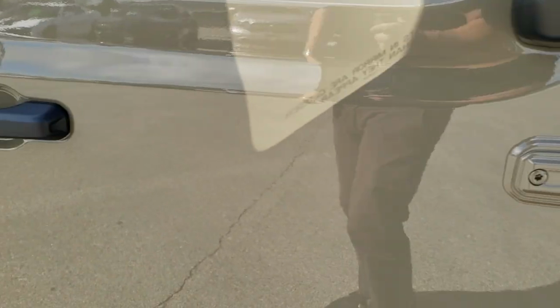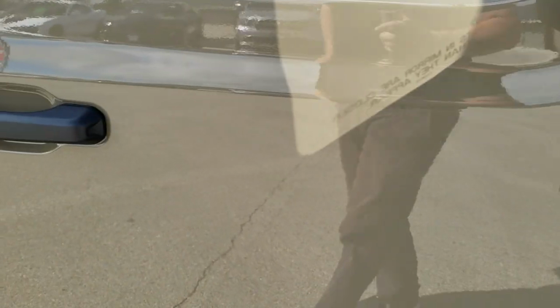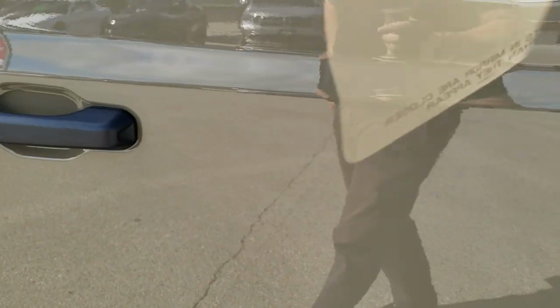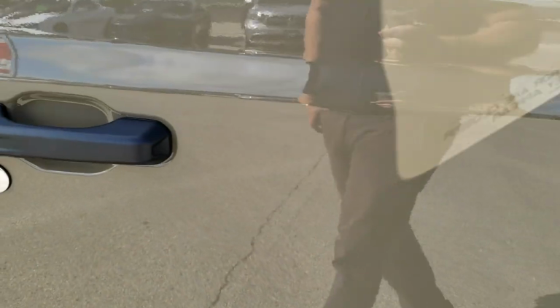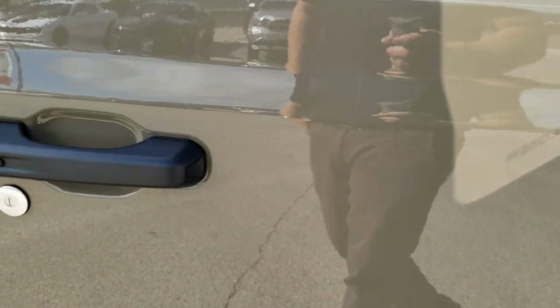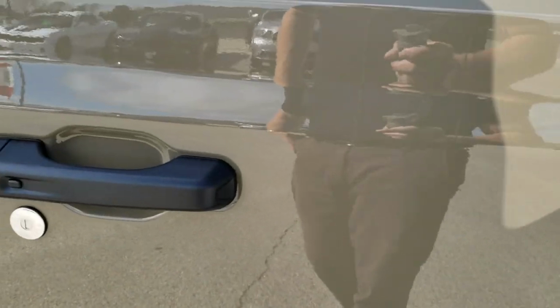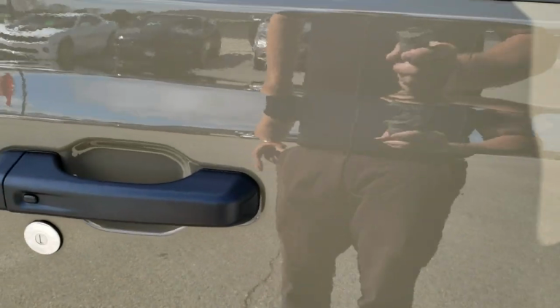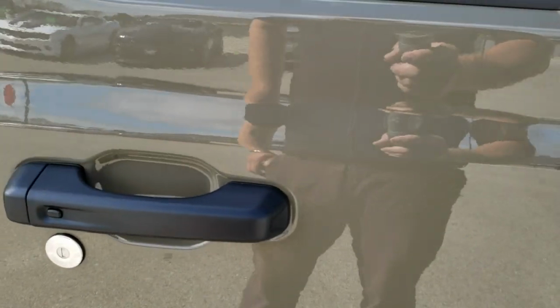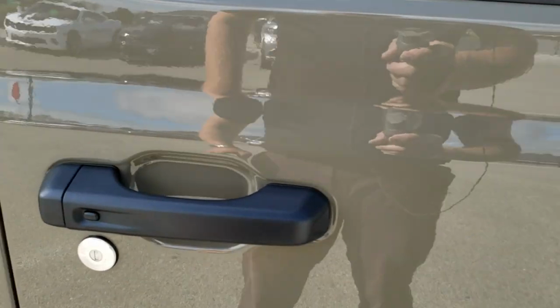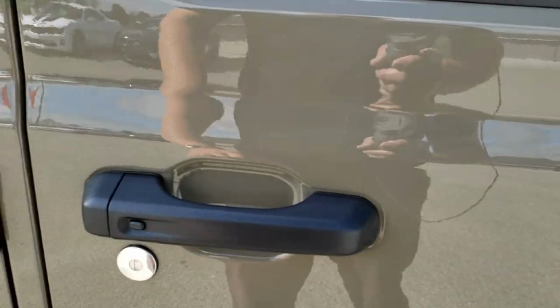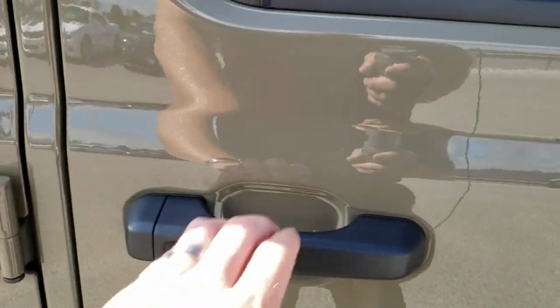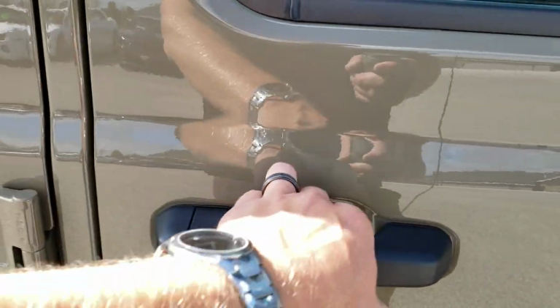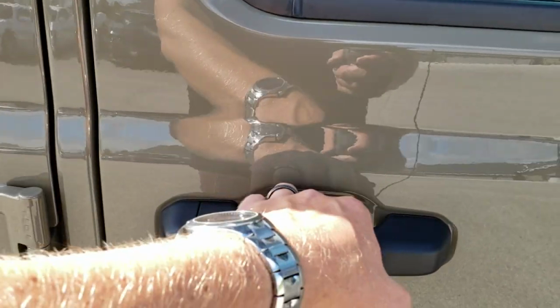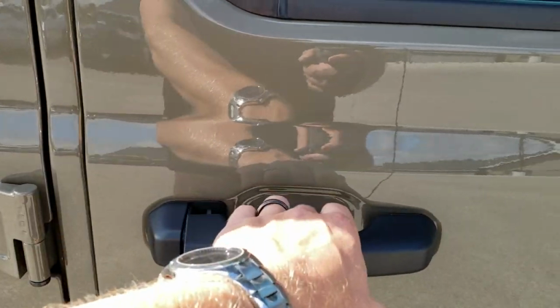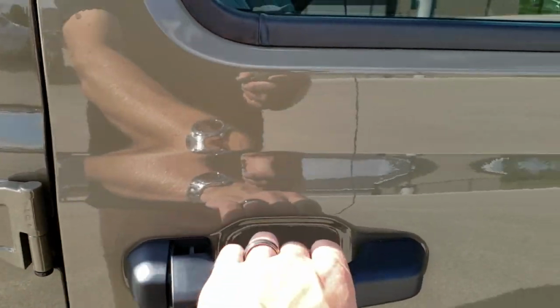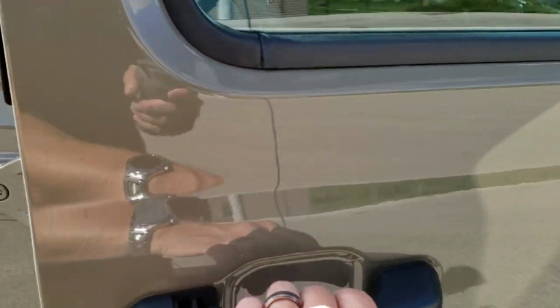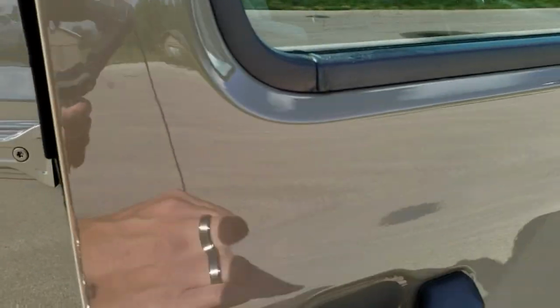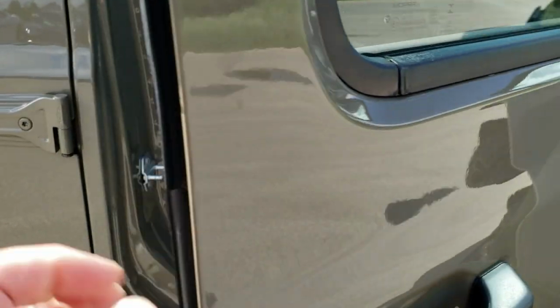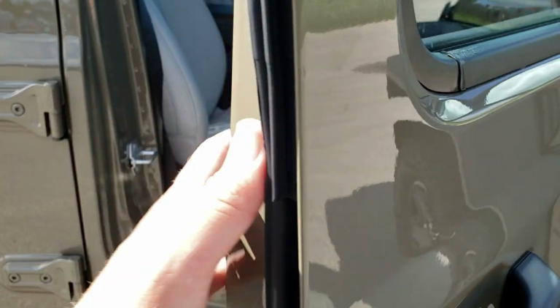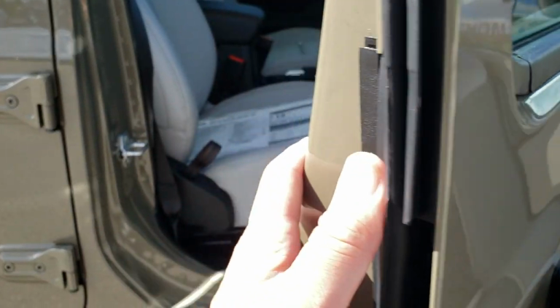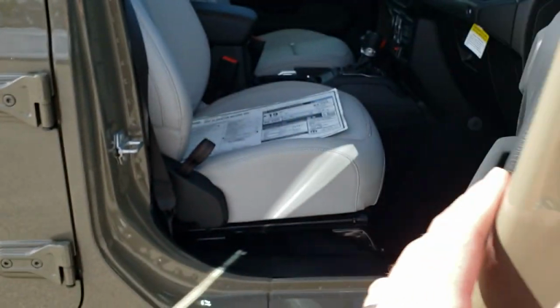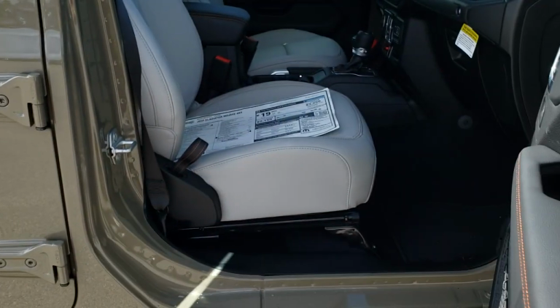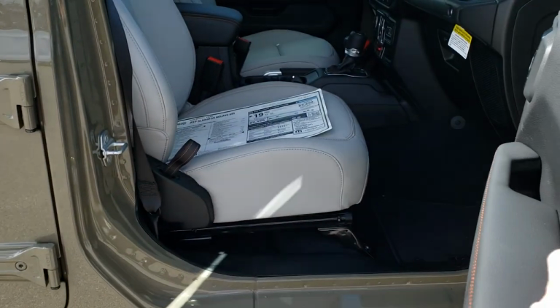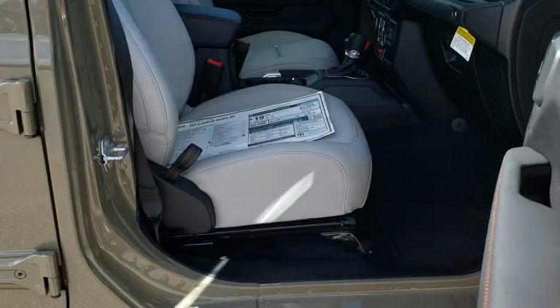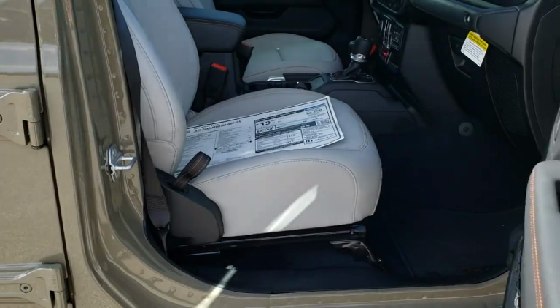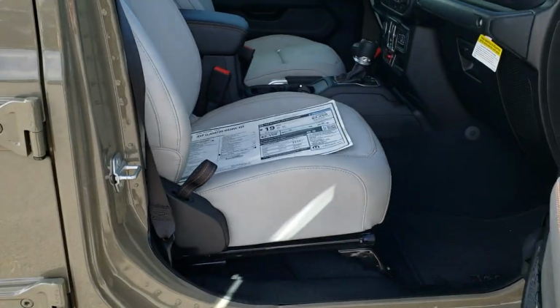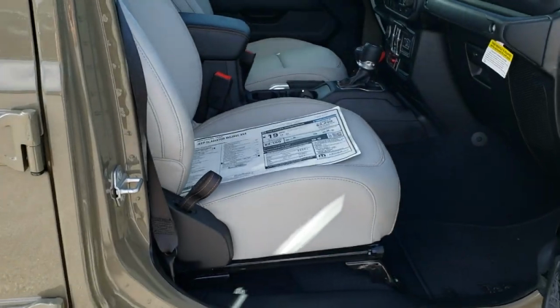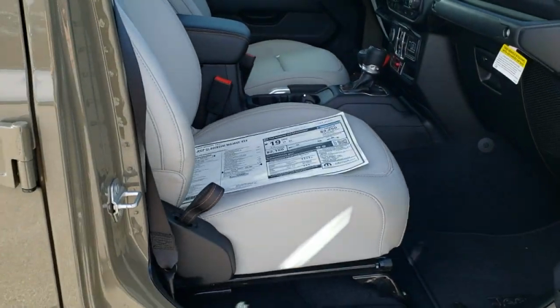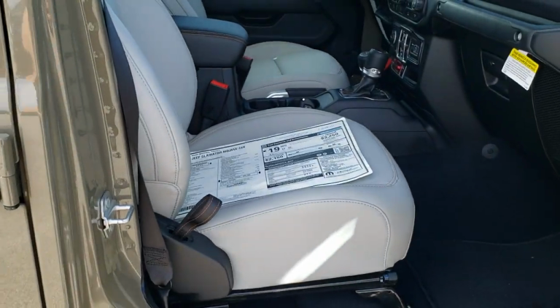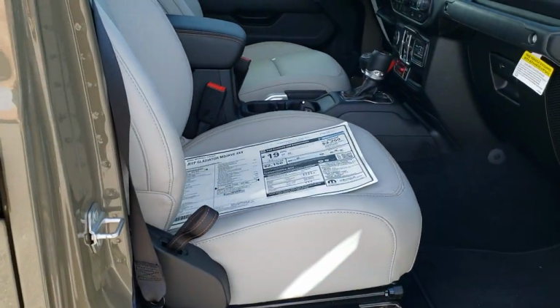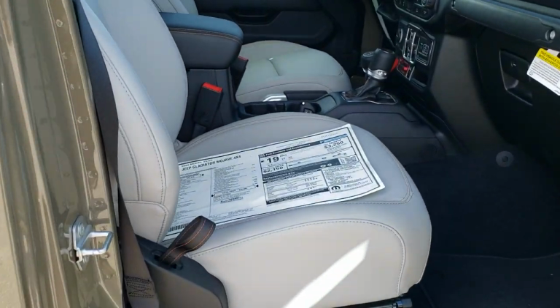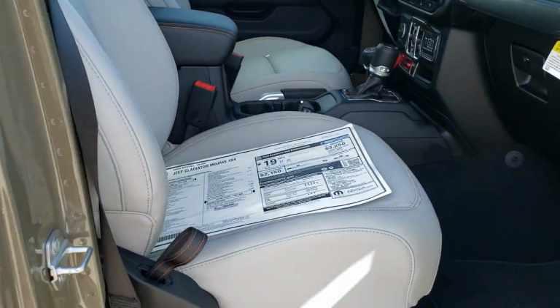This one has the enter-and-go system, so you just have the keyless entry.